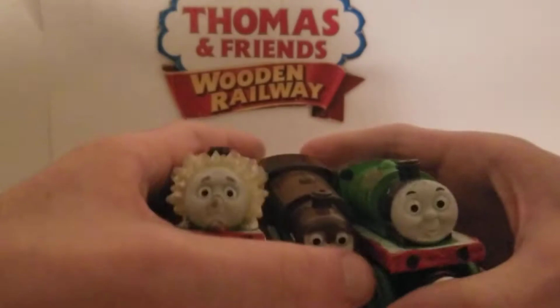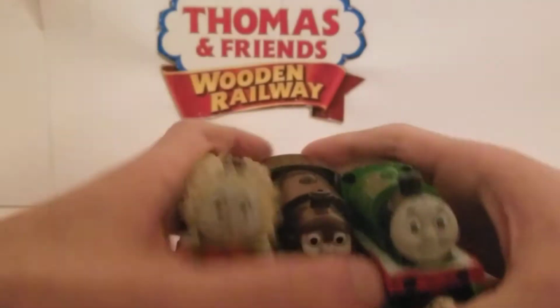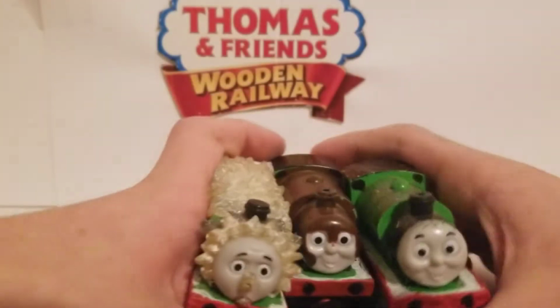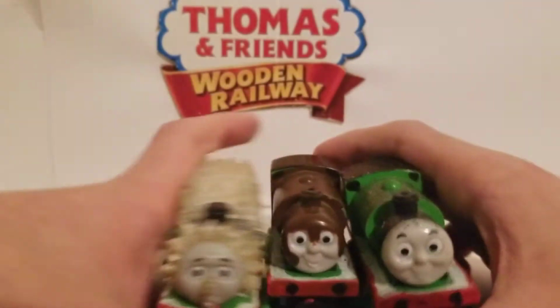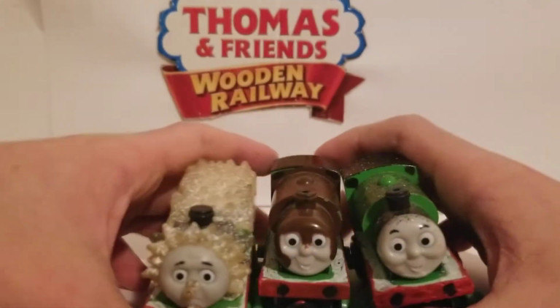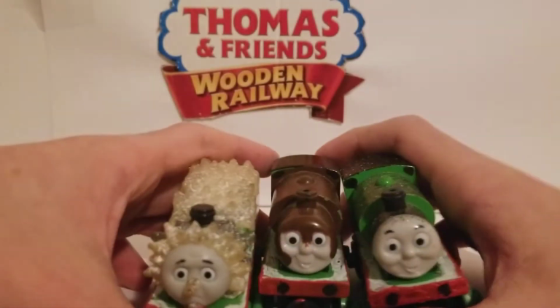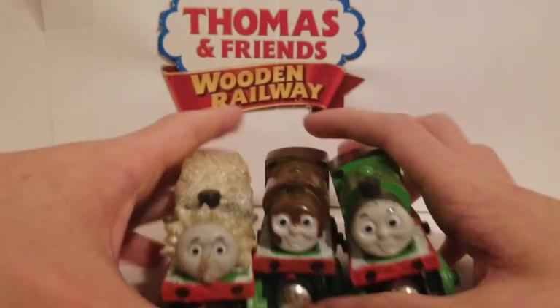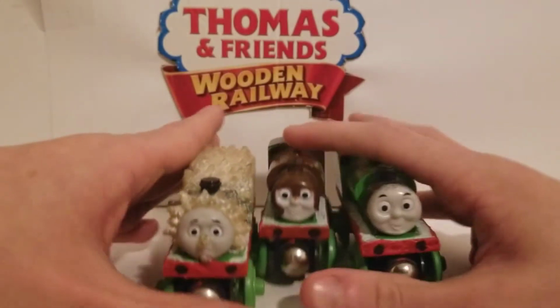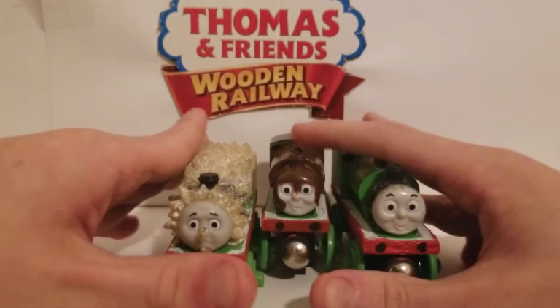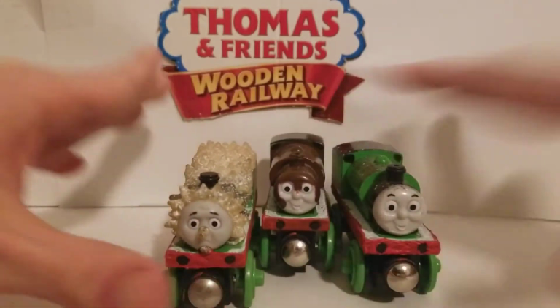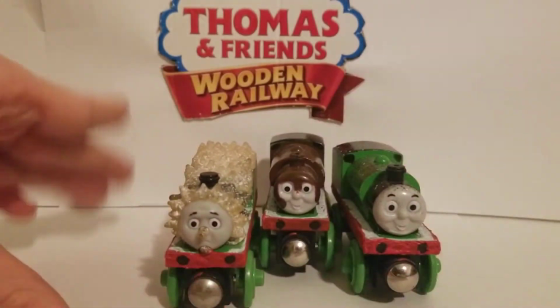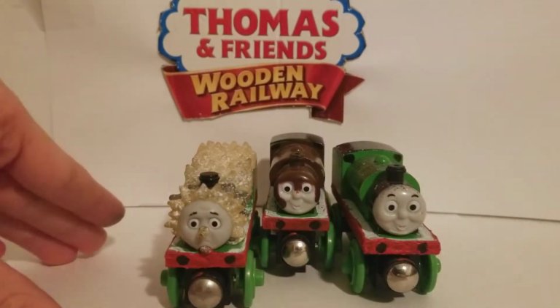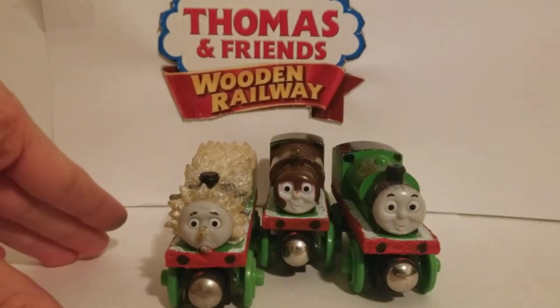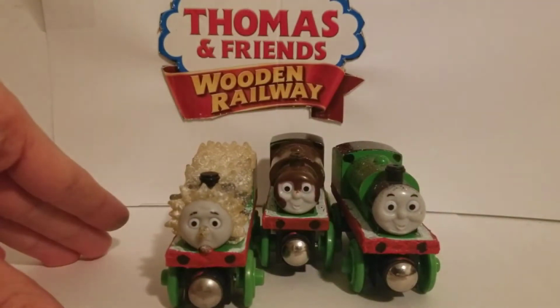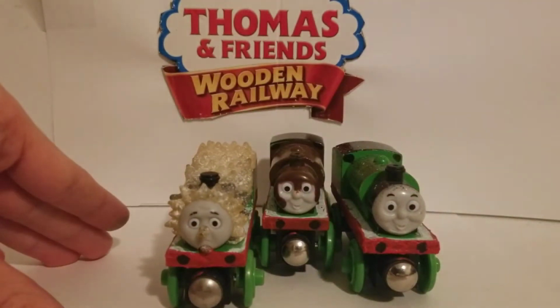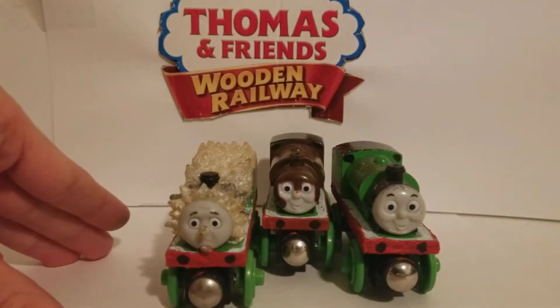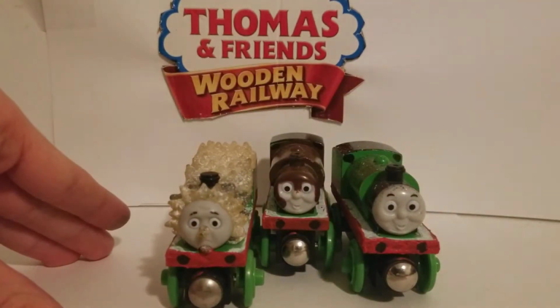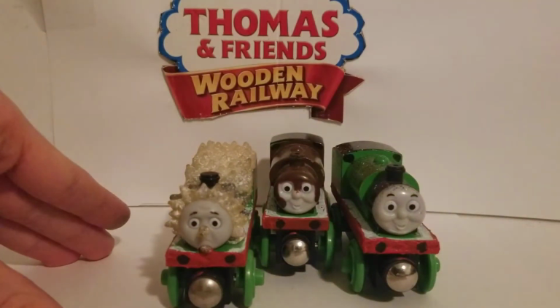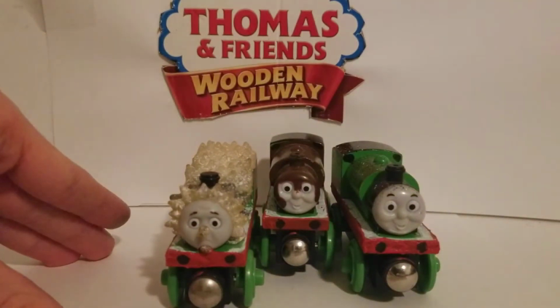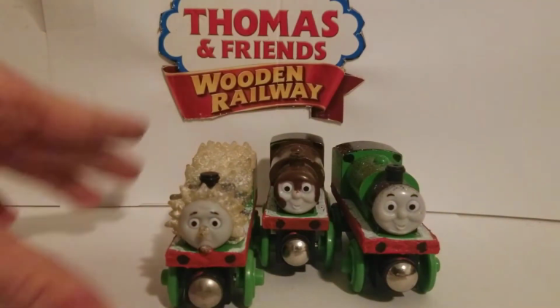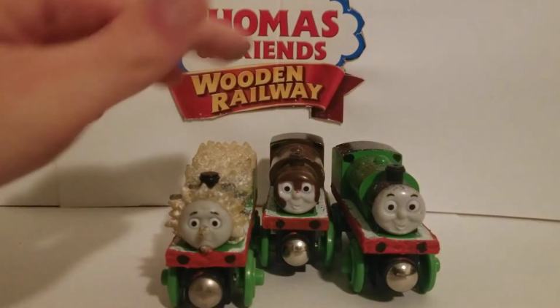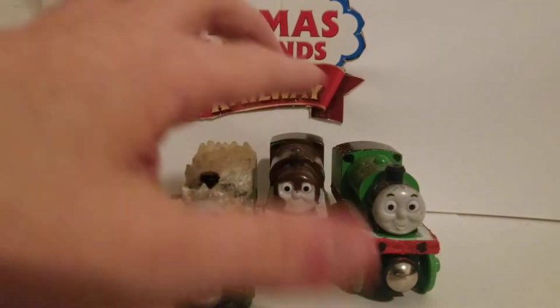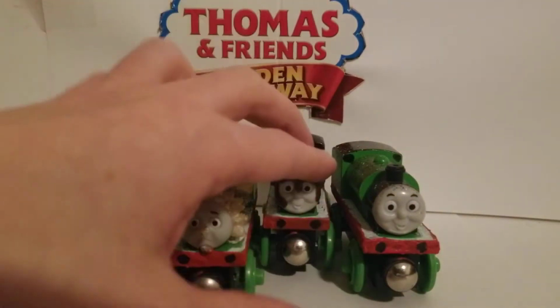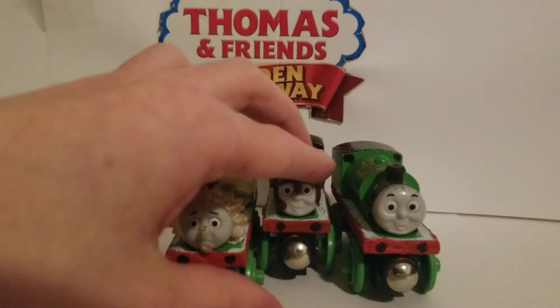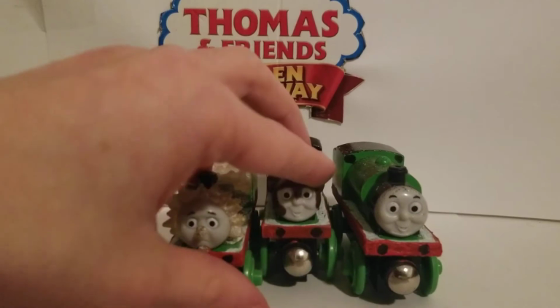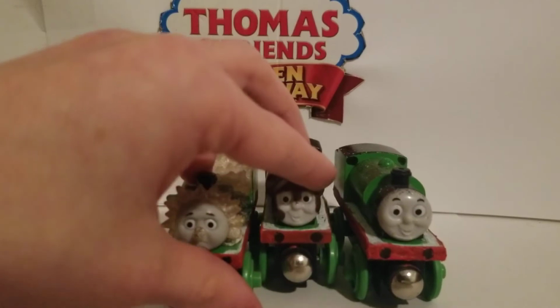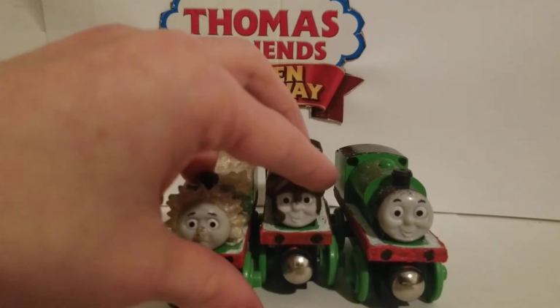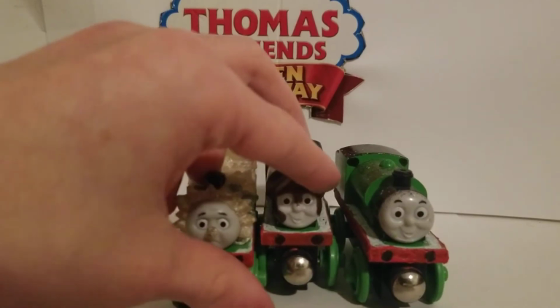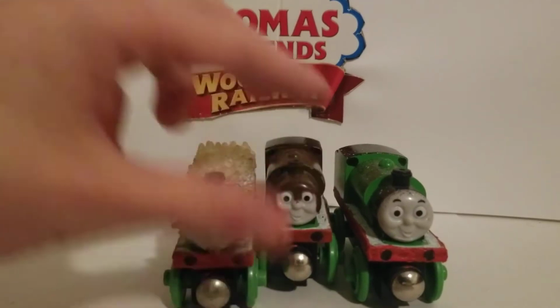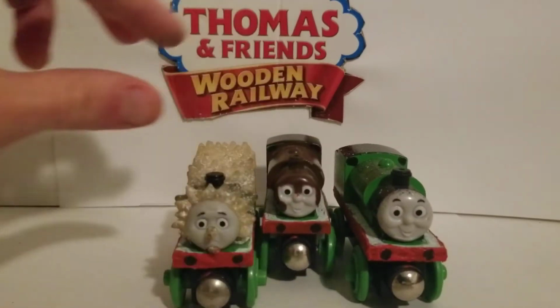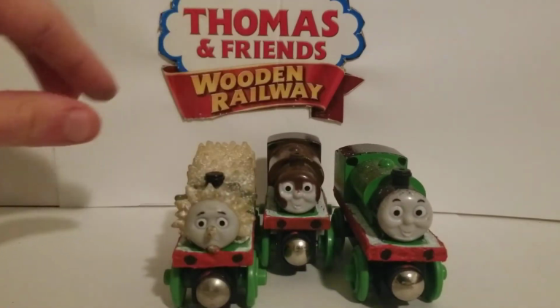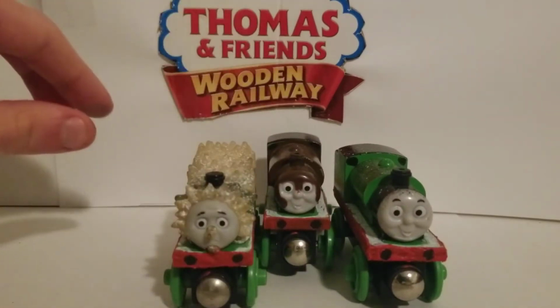Let's get into the review. The Adventures of Percy pack was first introduced in the year 2004, and this continued in the year 2007.